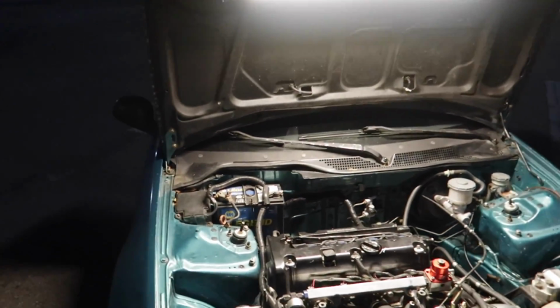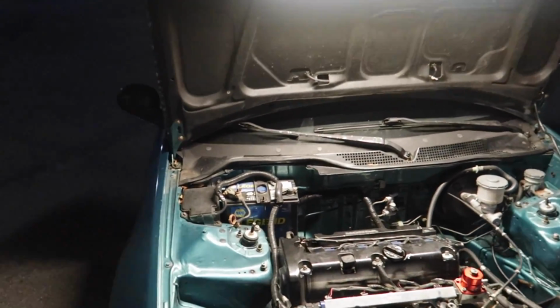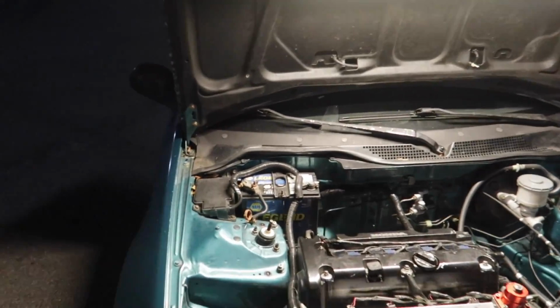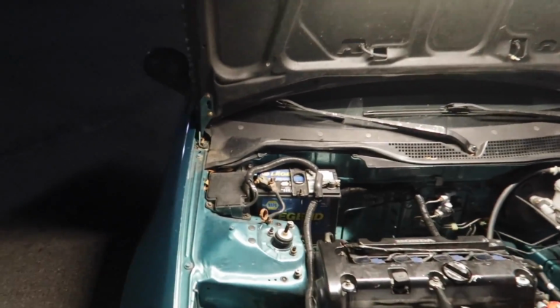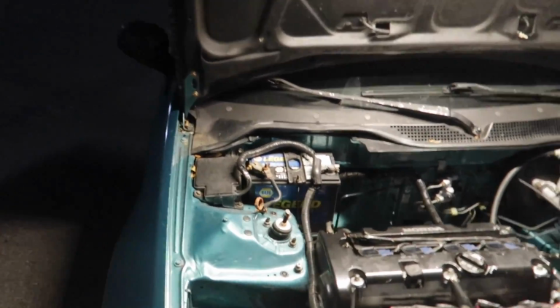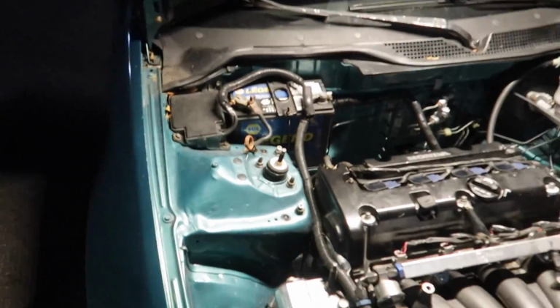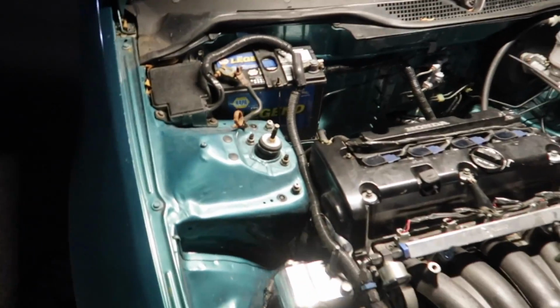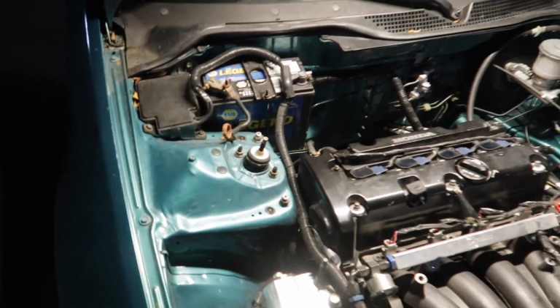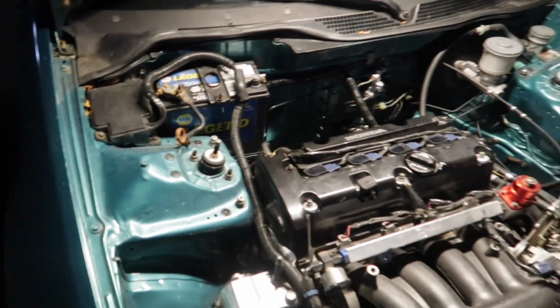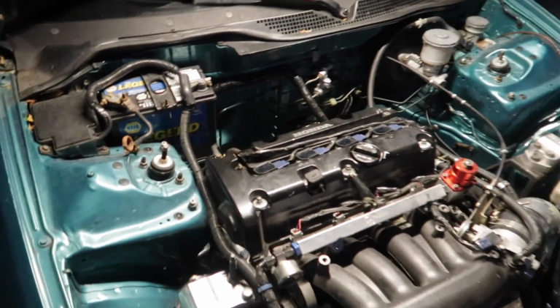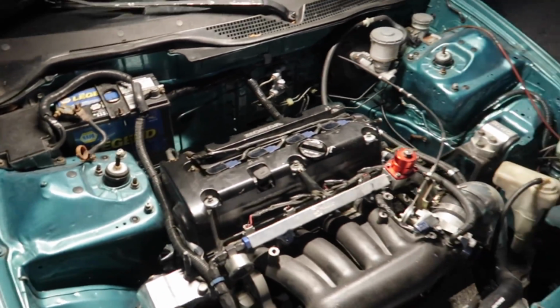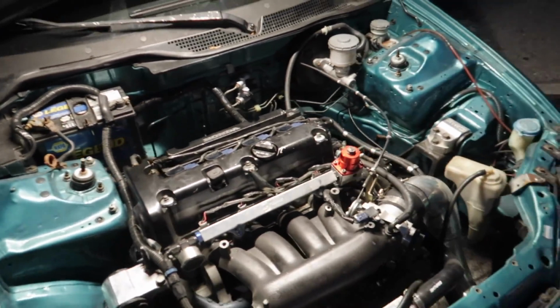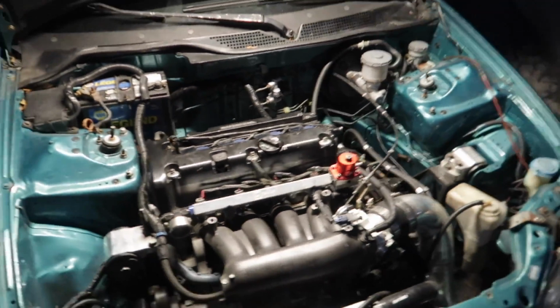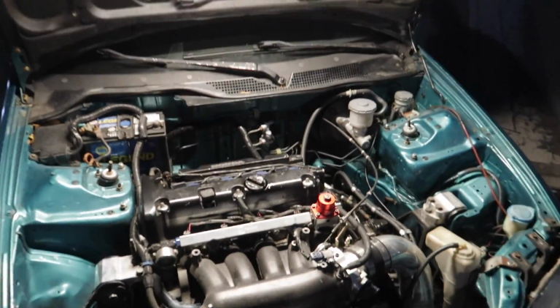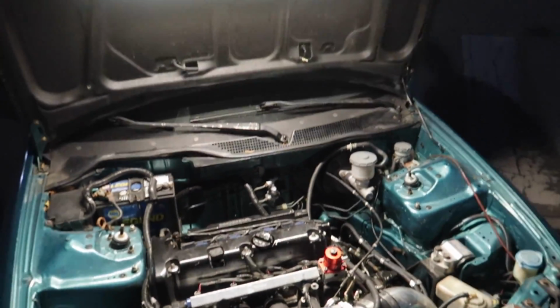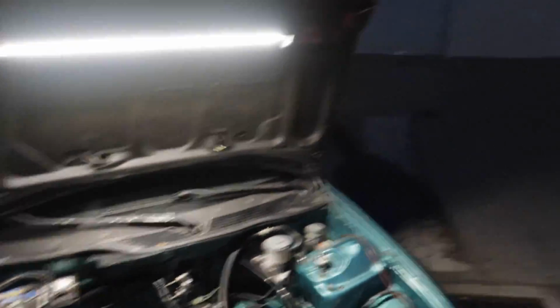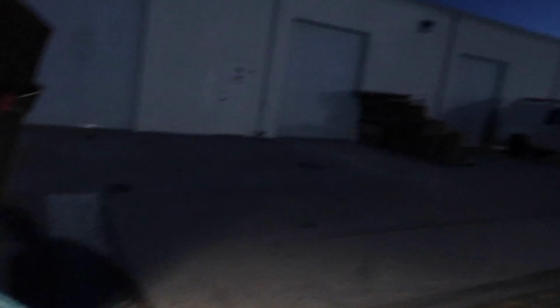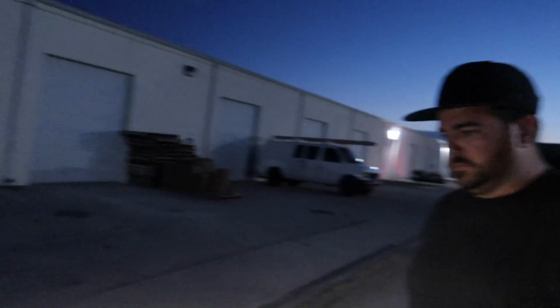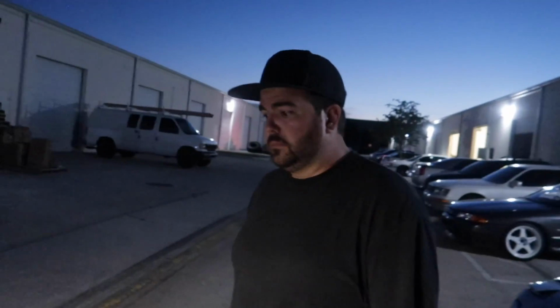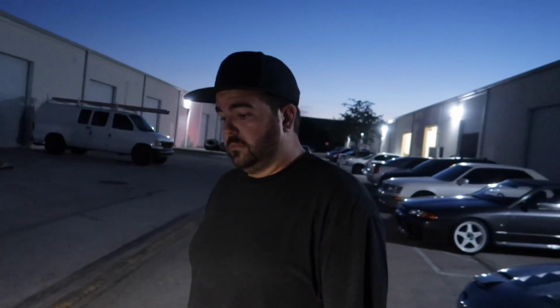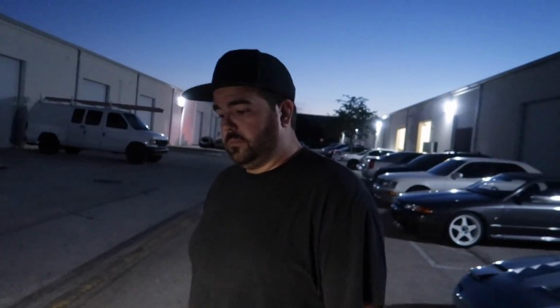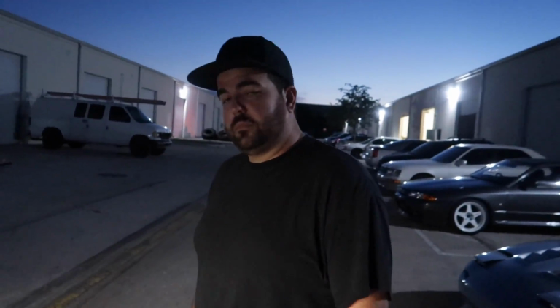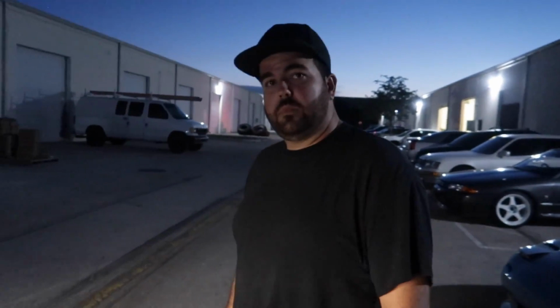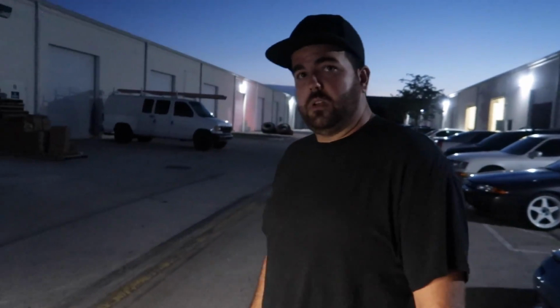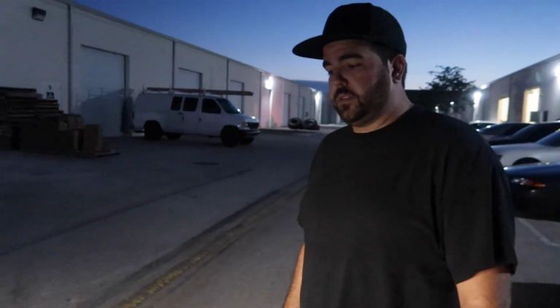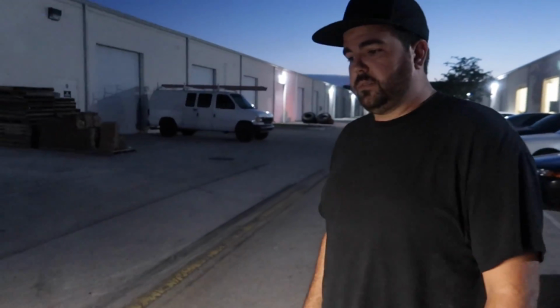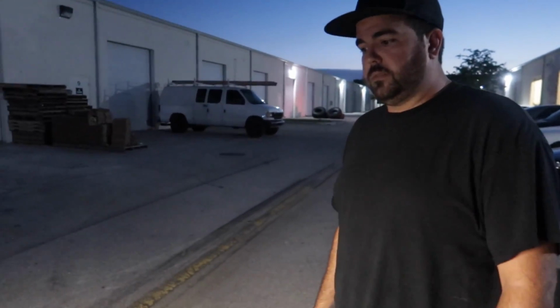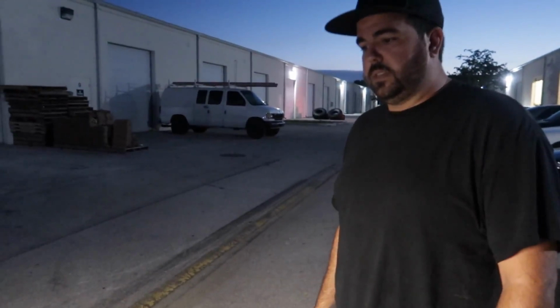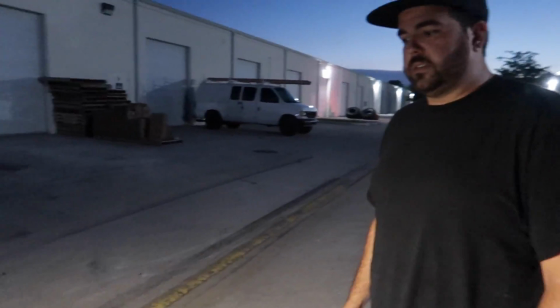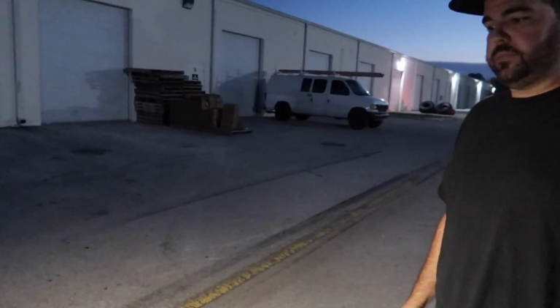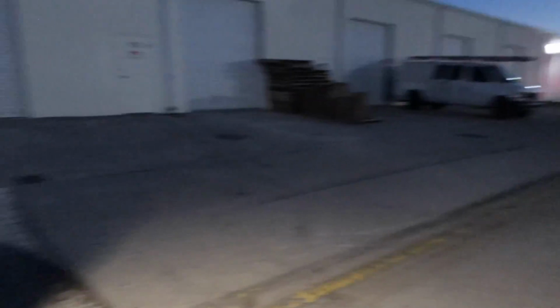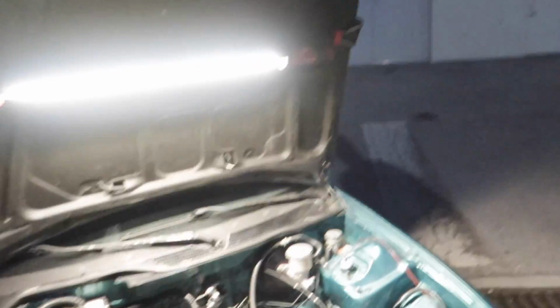Dude, this is awesome. Thank you so much for showing this to me — it's definitely hyping me up for some fun Honda toys in the future. That's for sure. It's worth it, man.